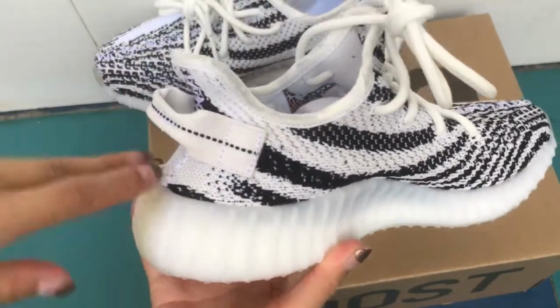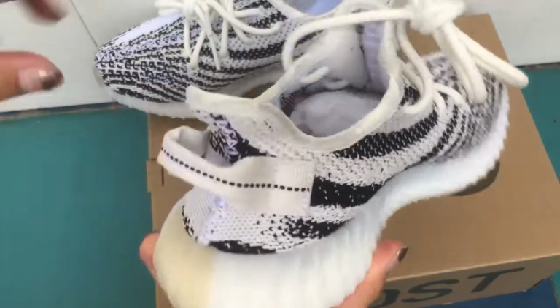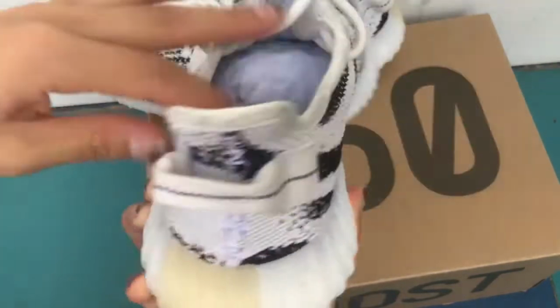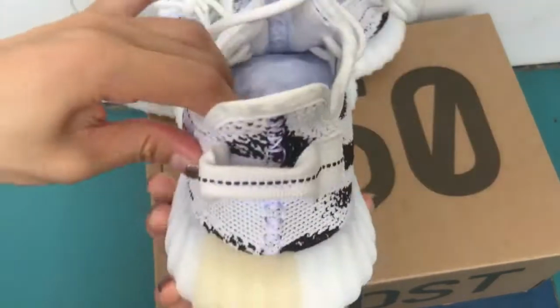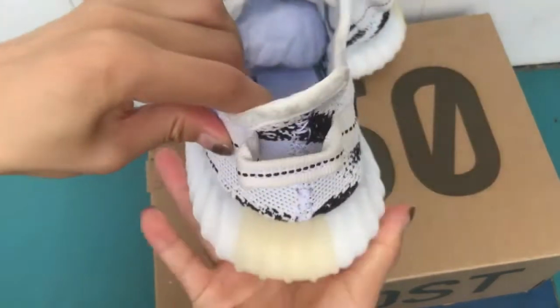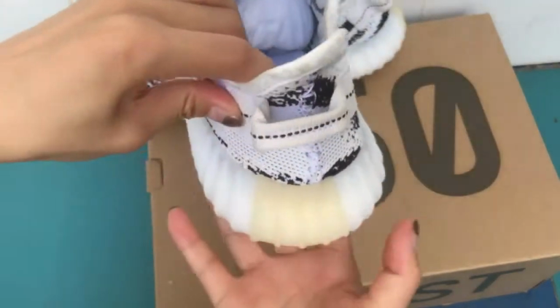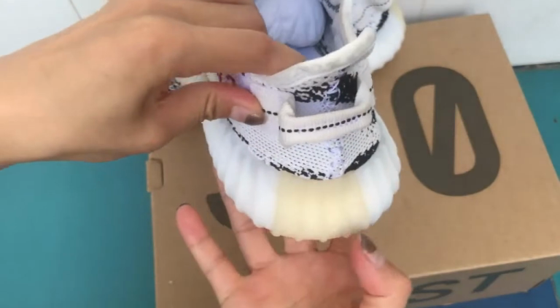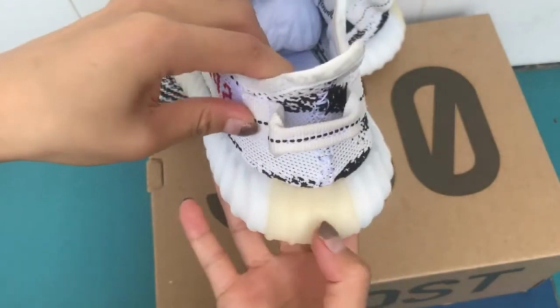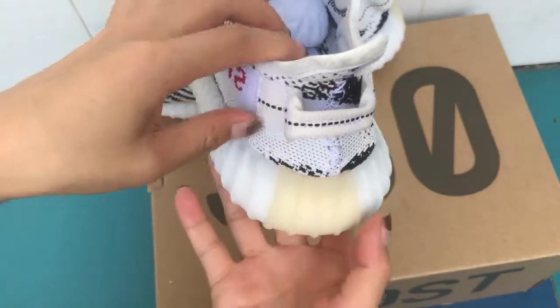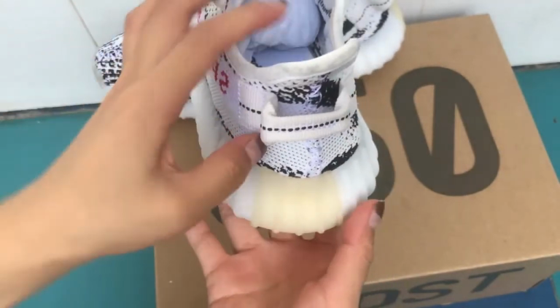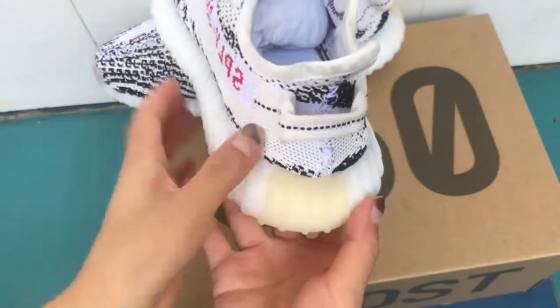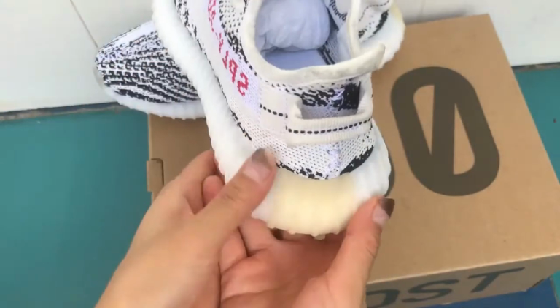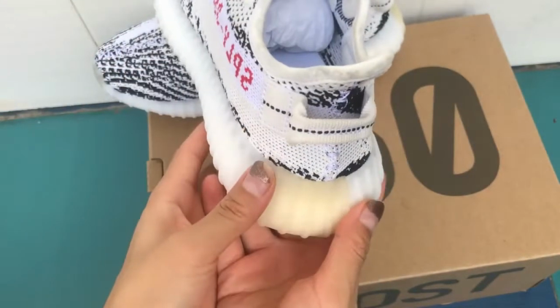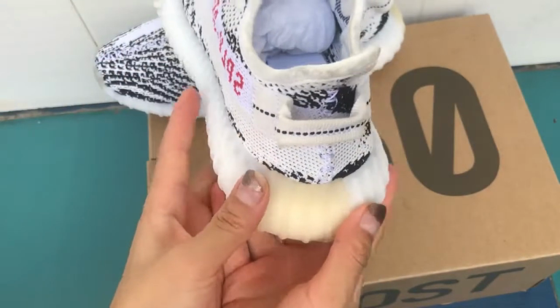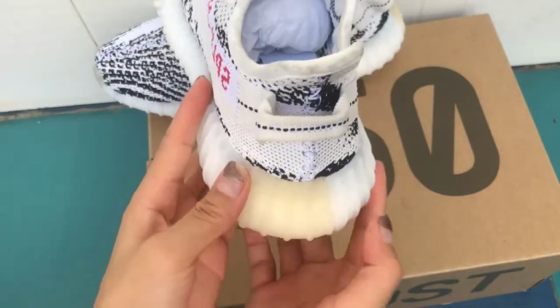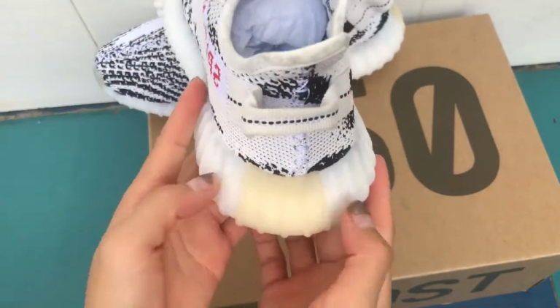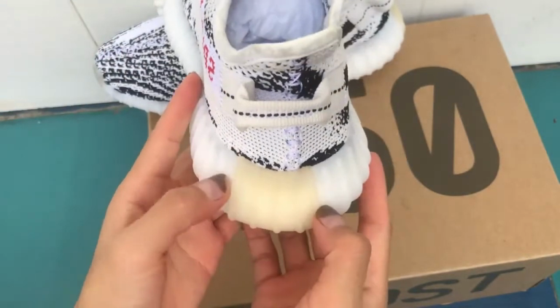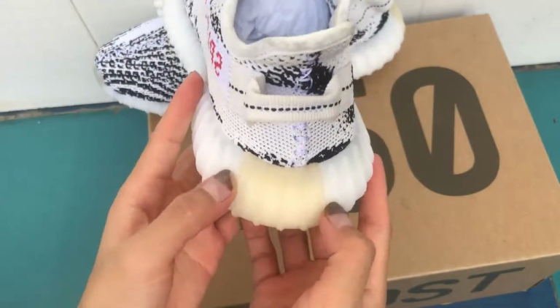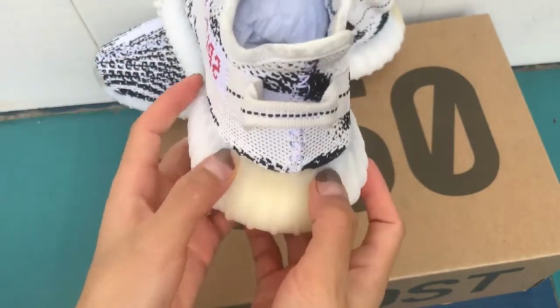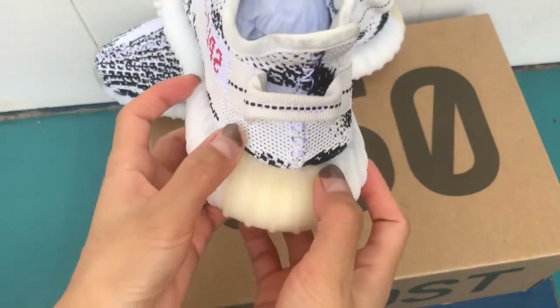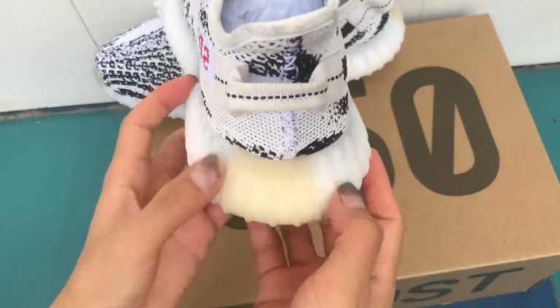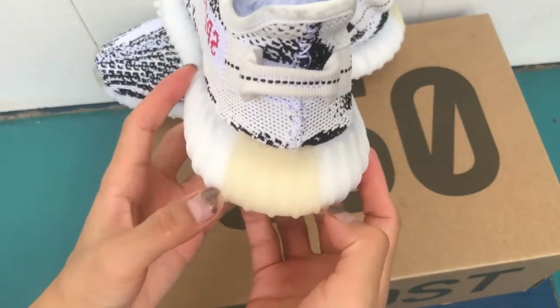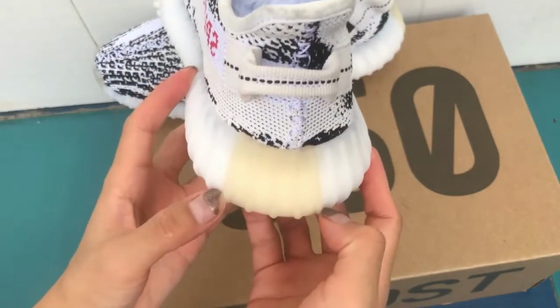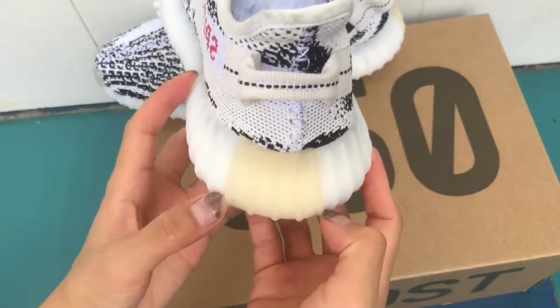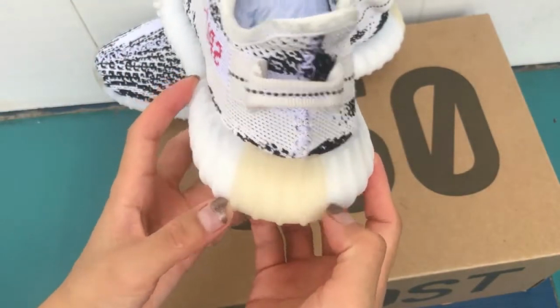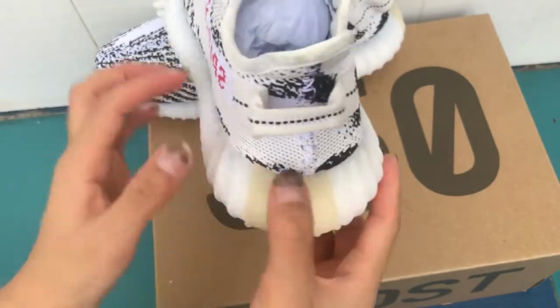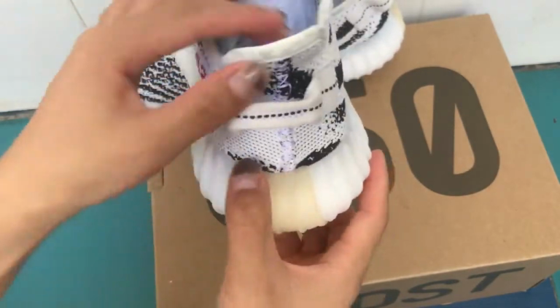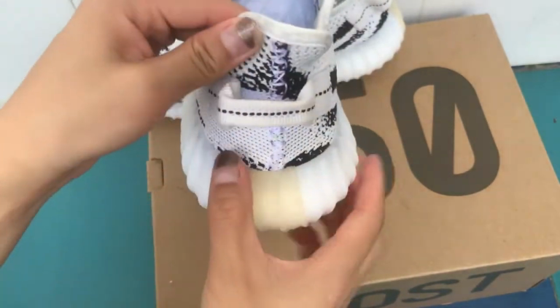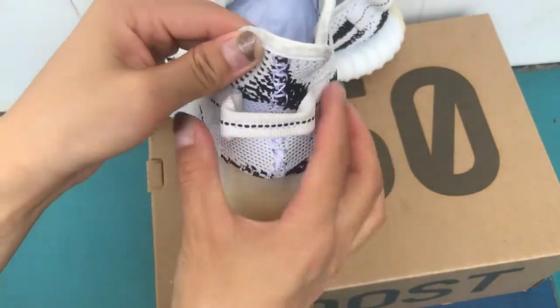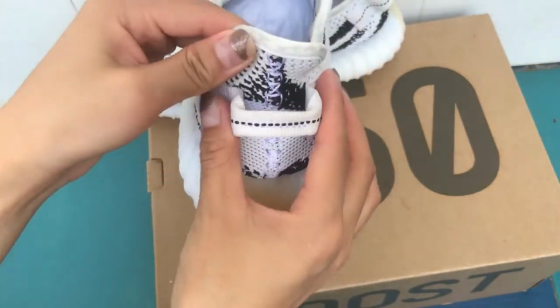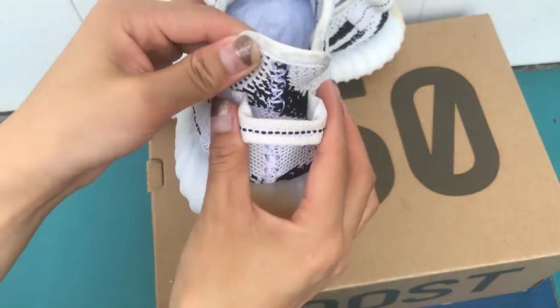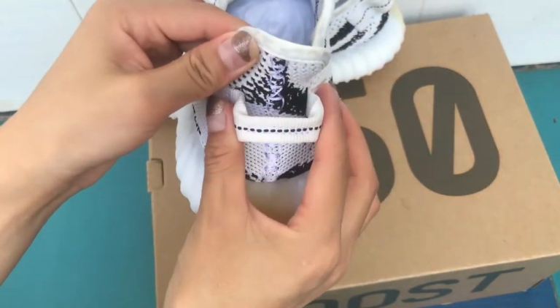The back of the shoes also has a nice edge and a little heel tab.